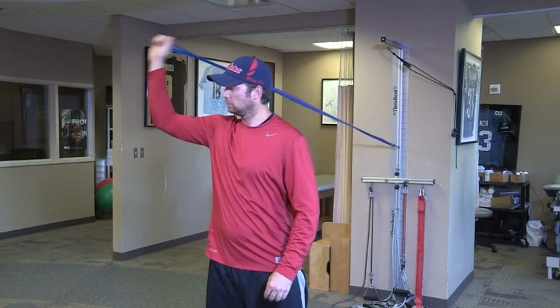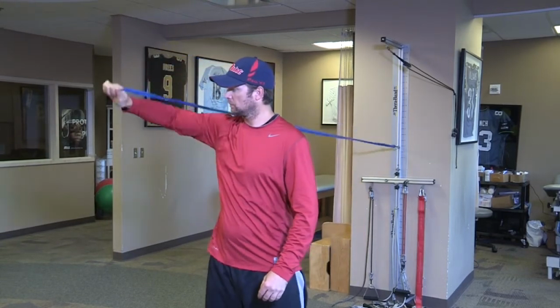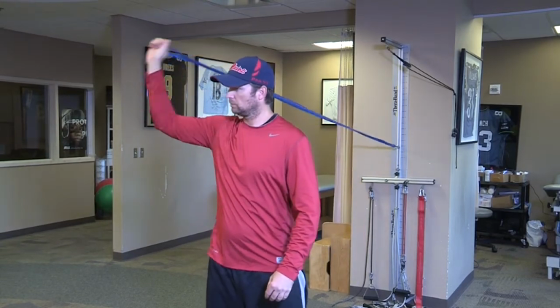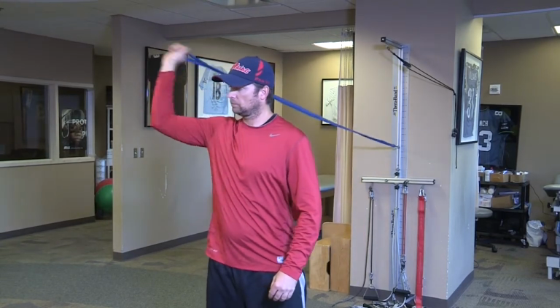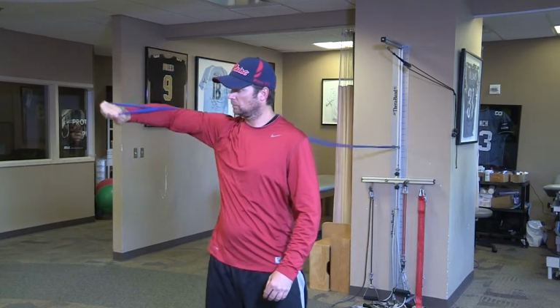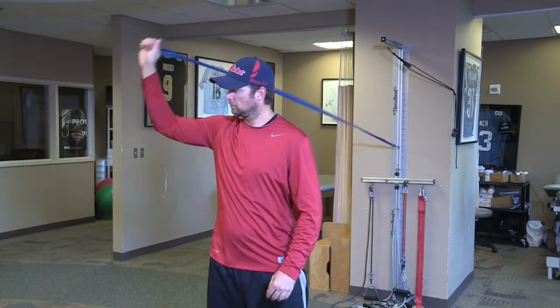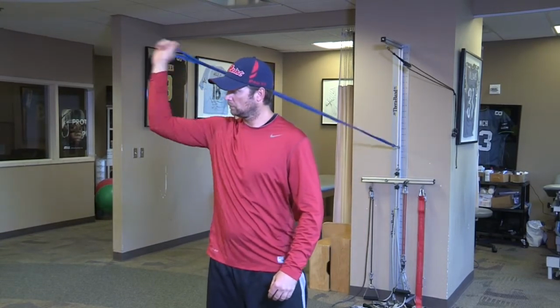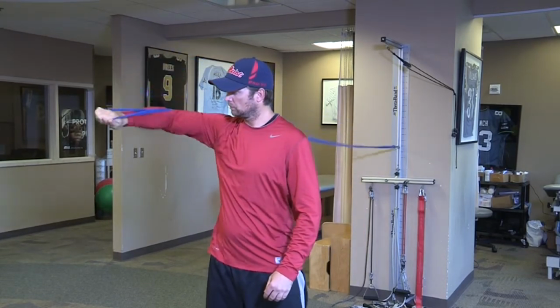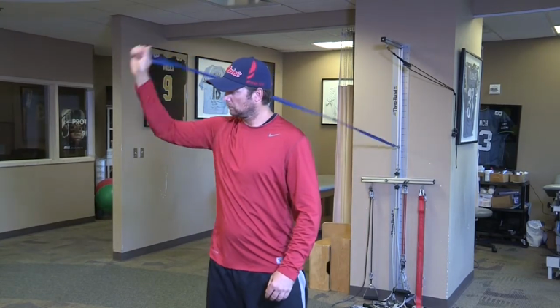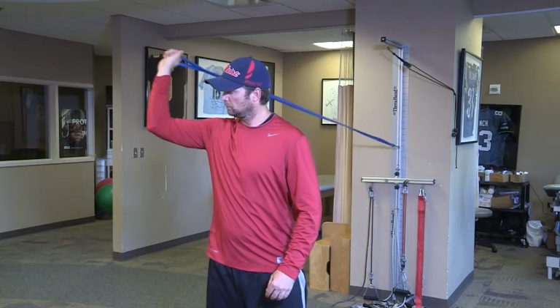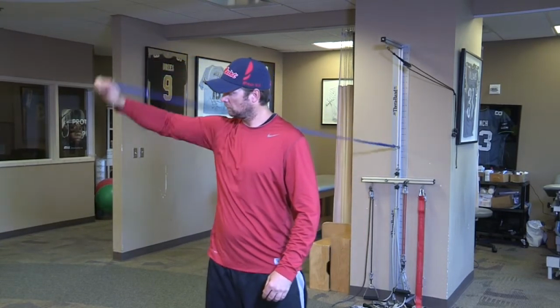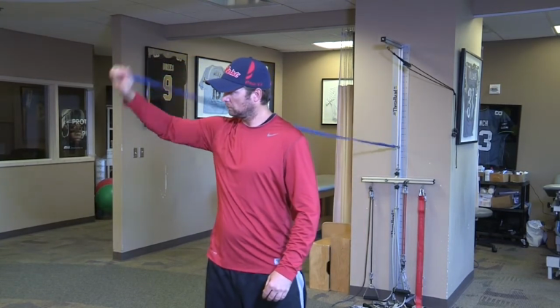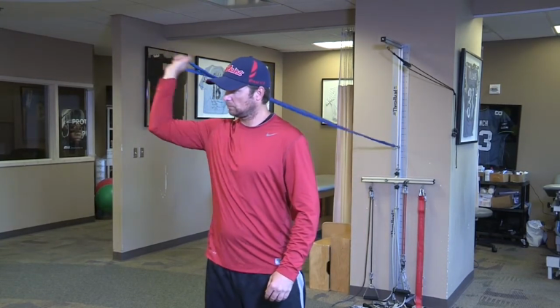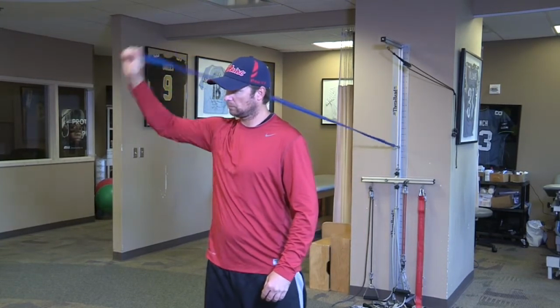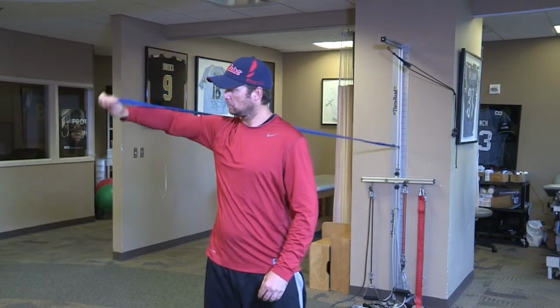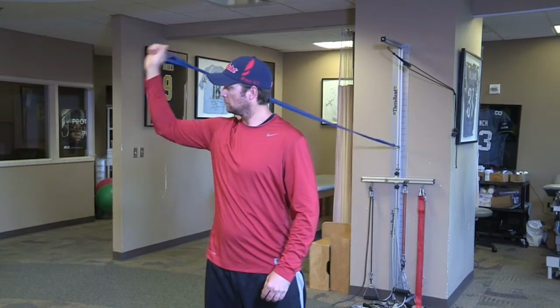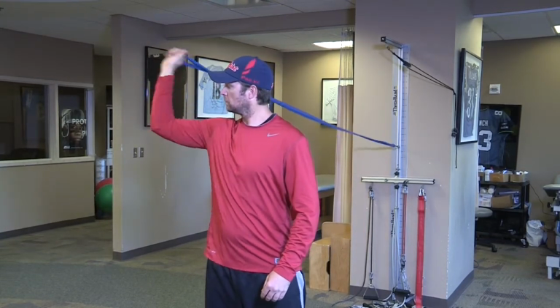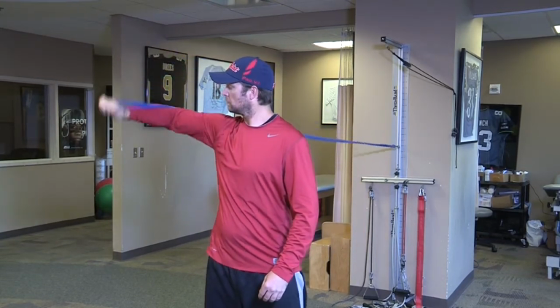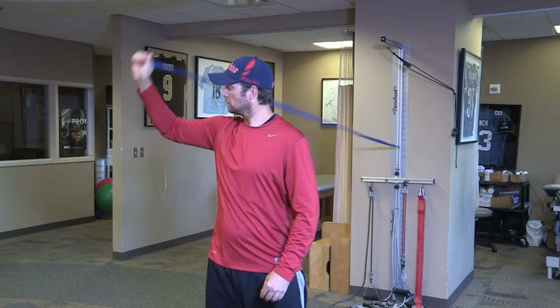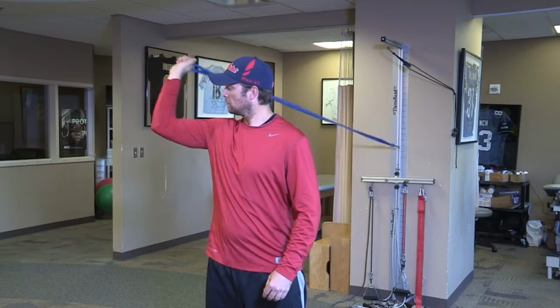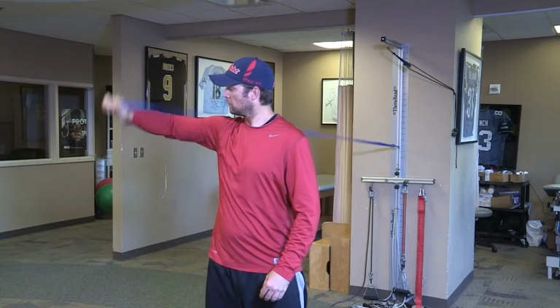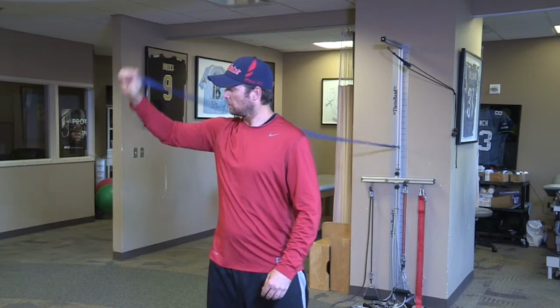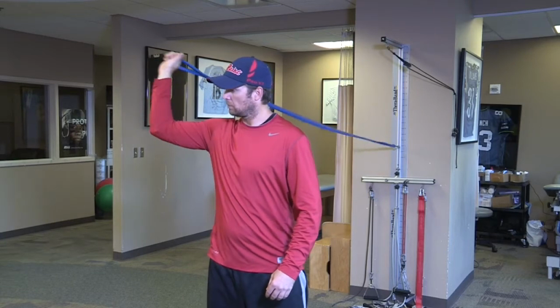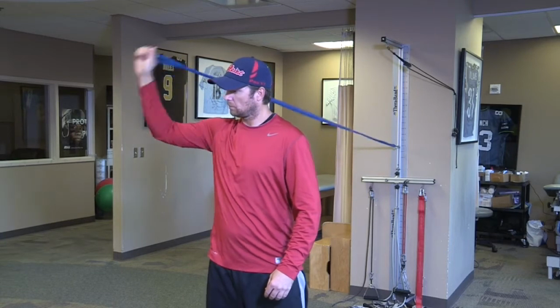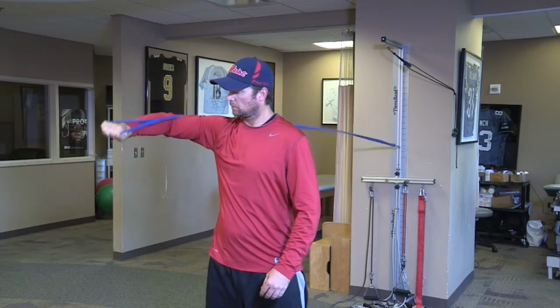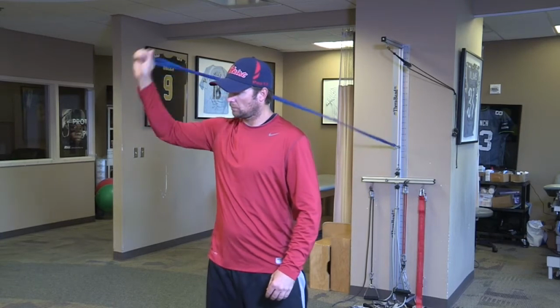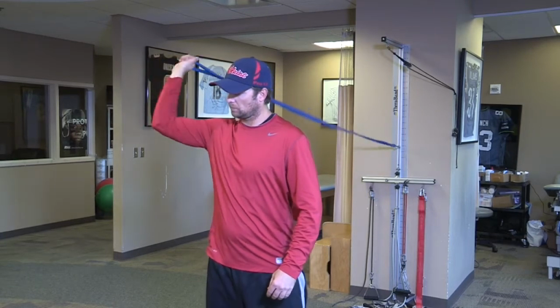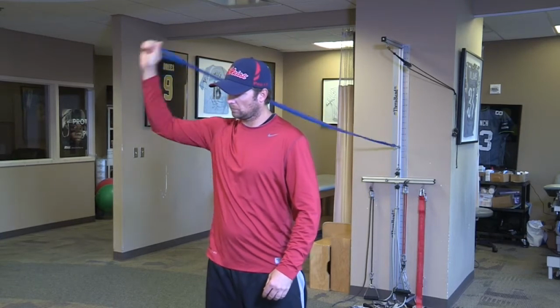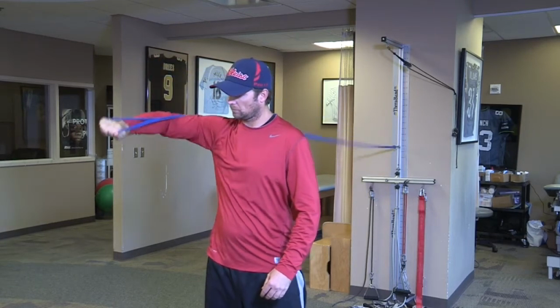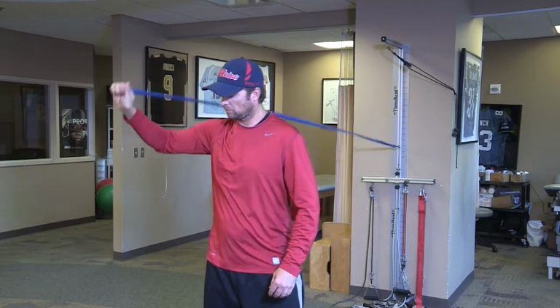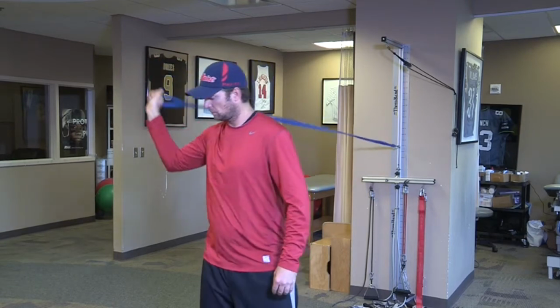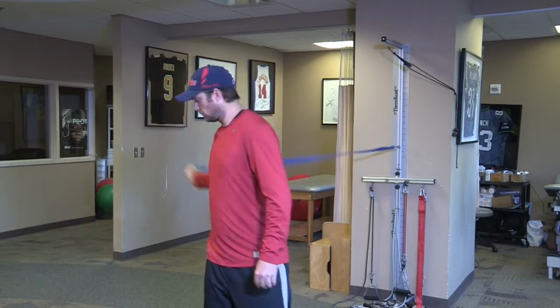Good motion. Quicker motion — preparing the arm for throwing.